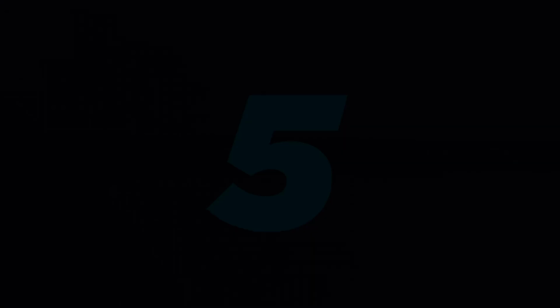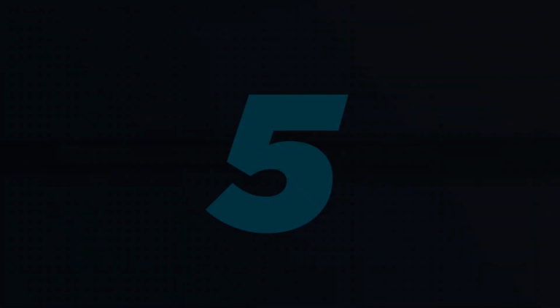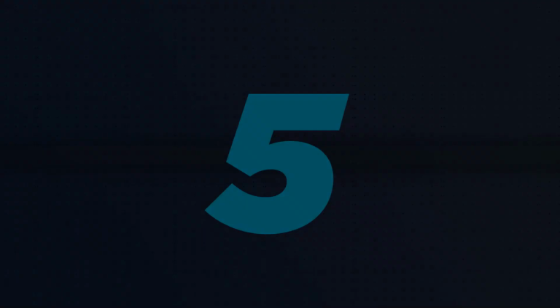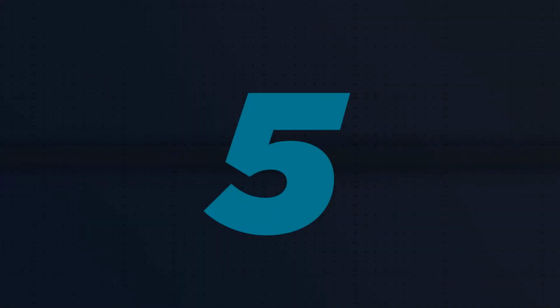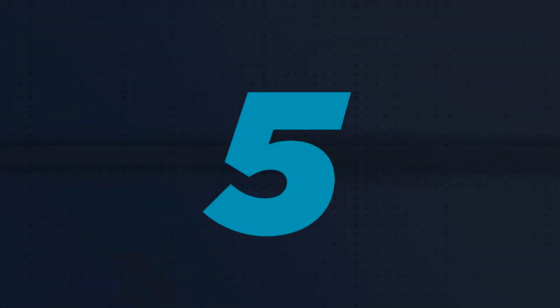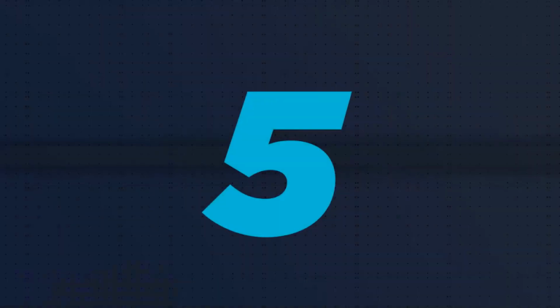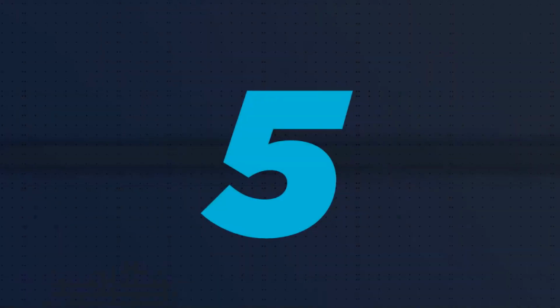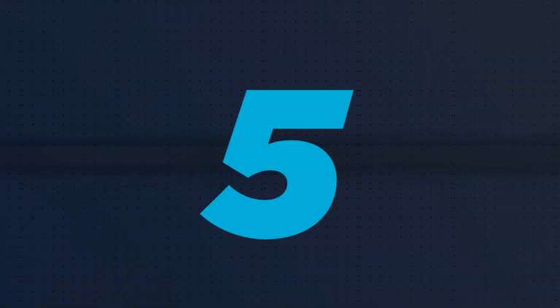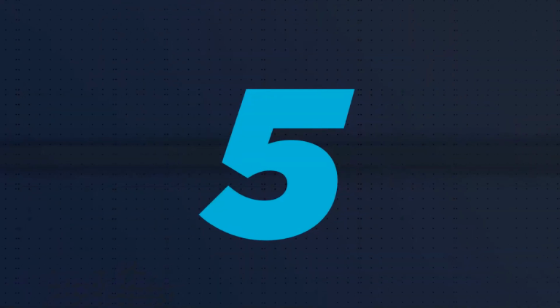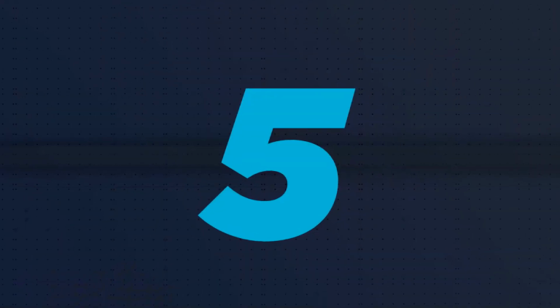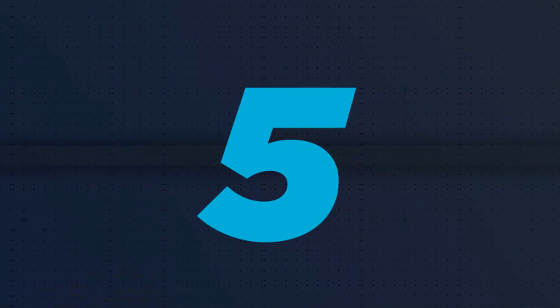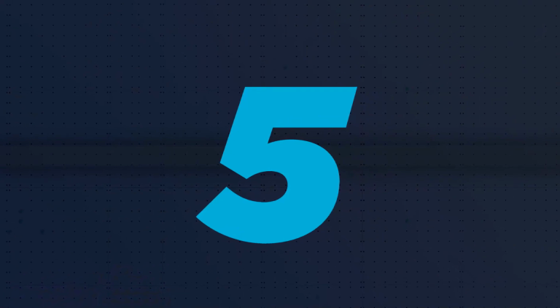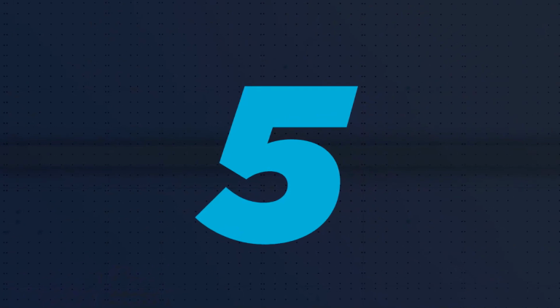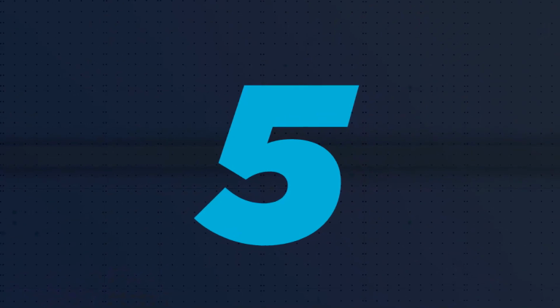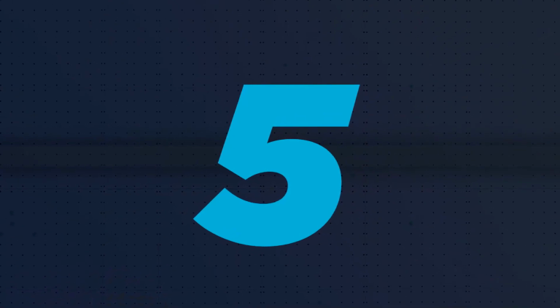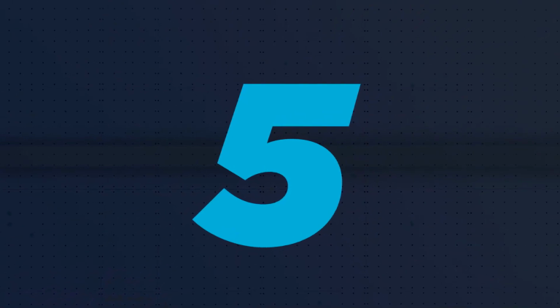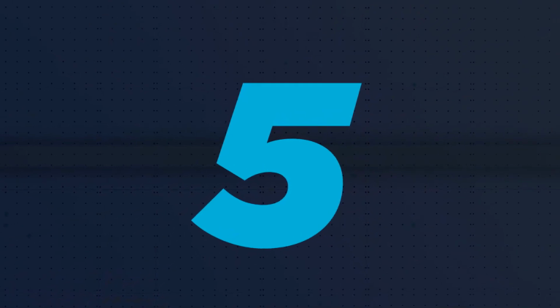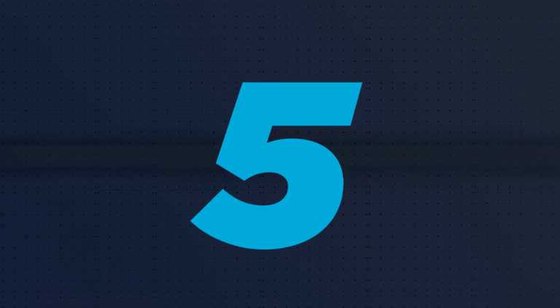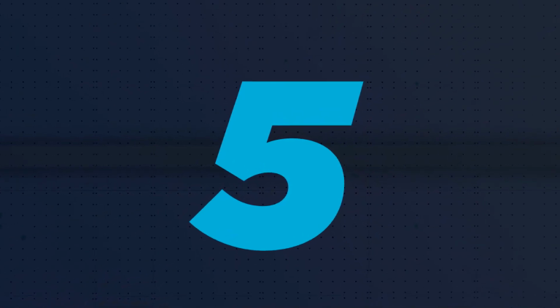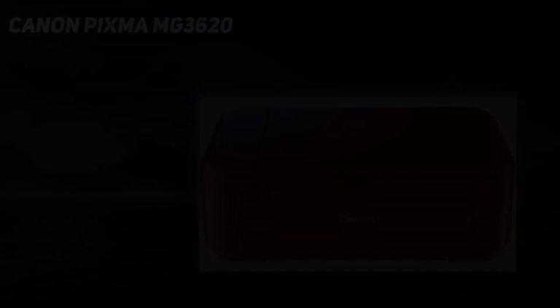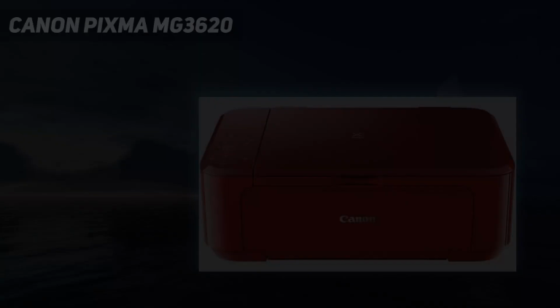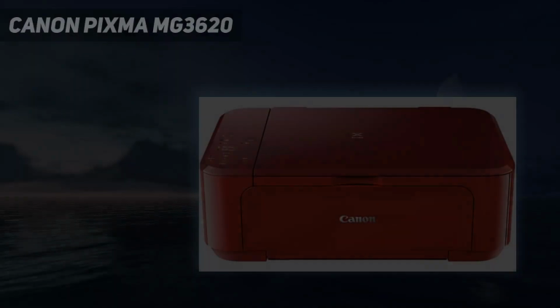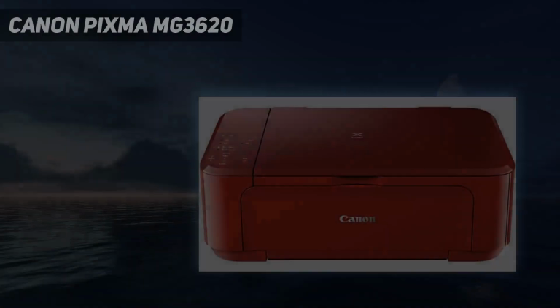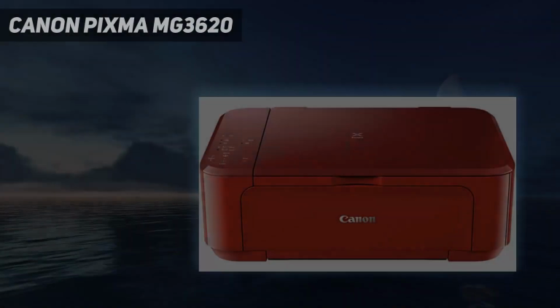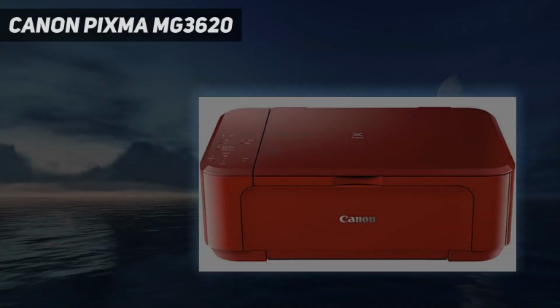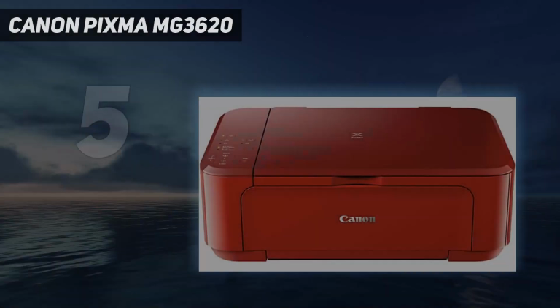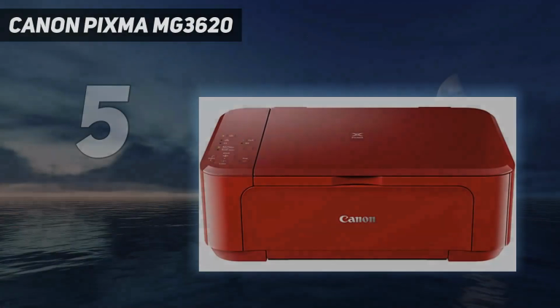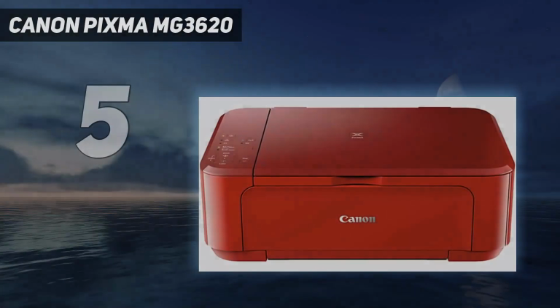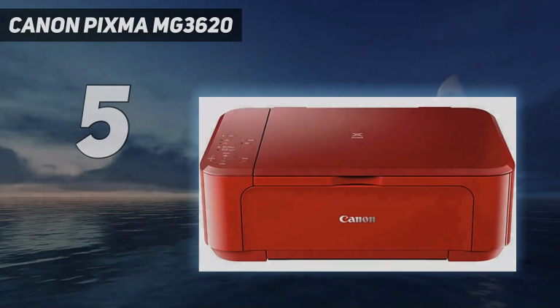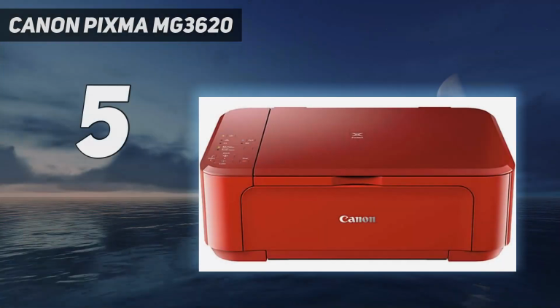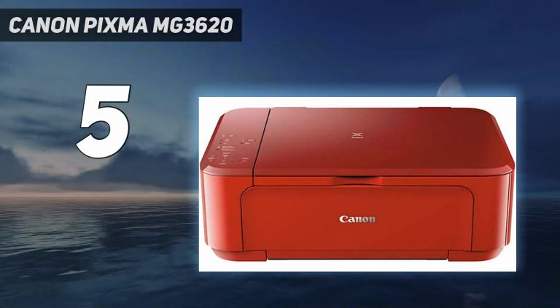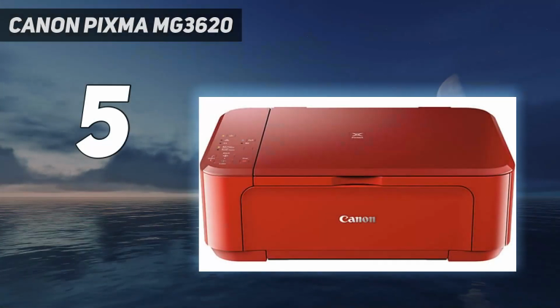Starting at number 5: the Canon PIXMA MG3620.